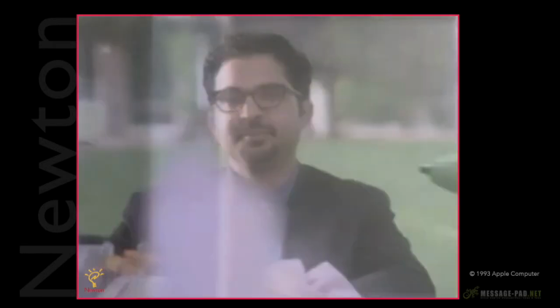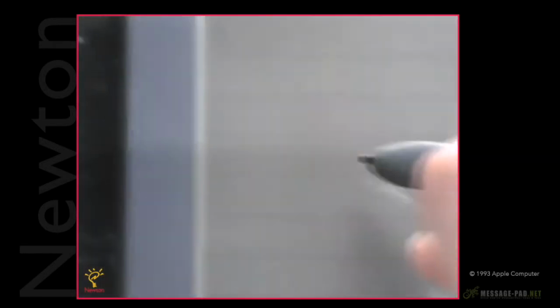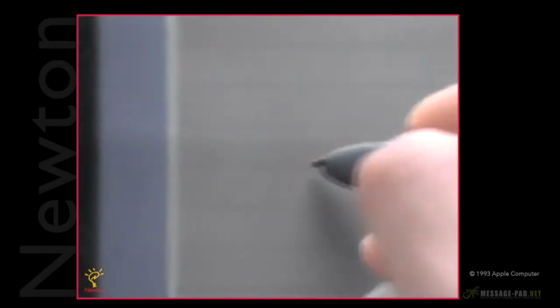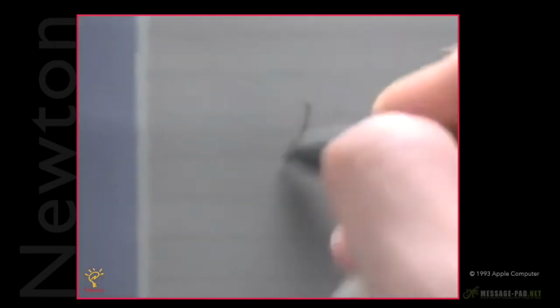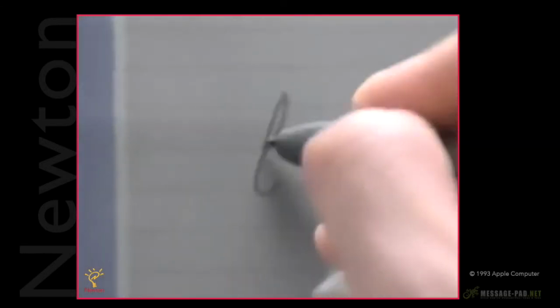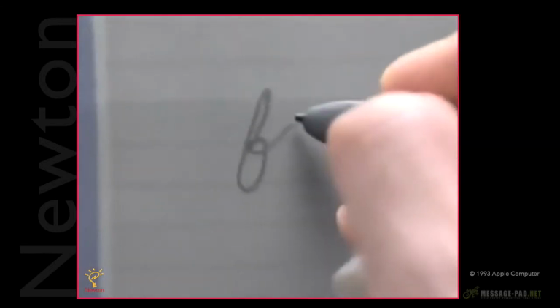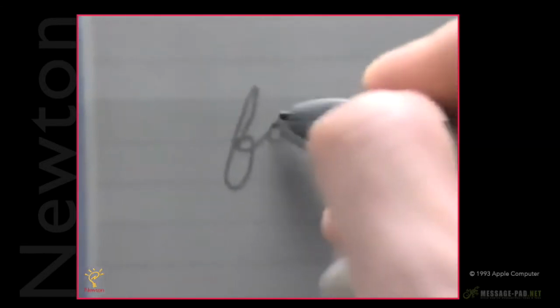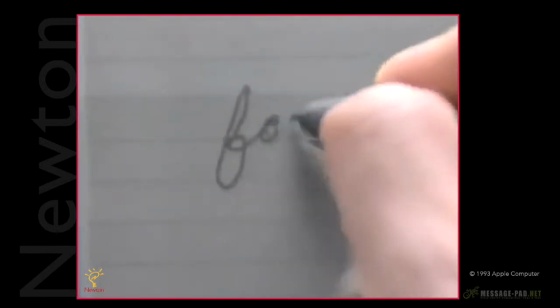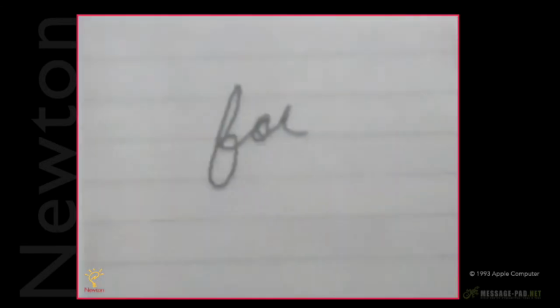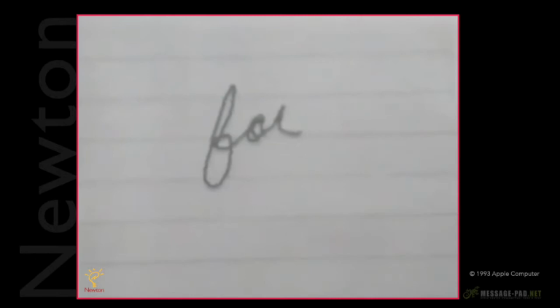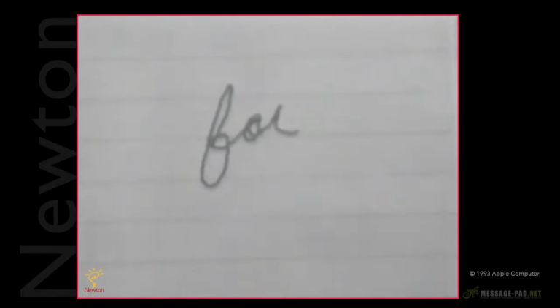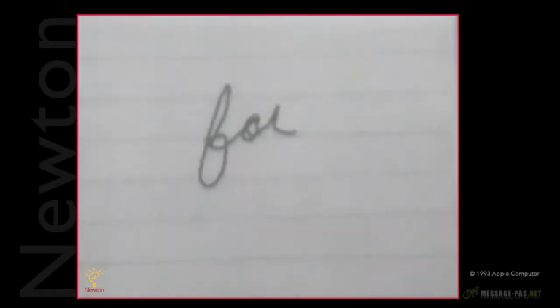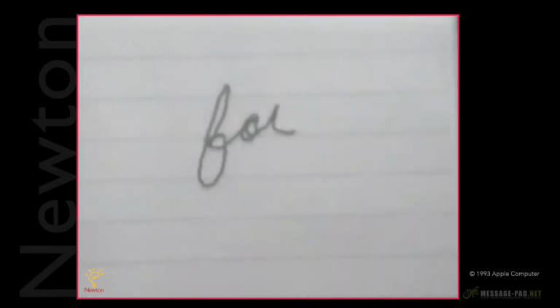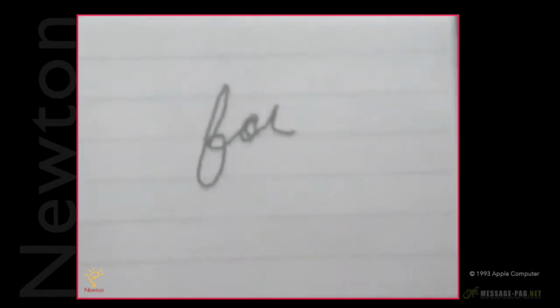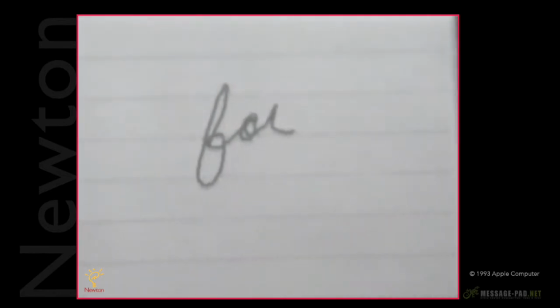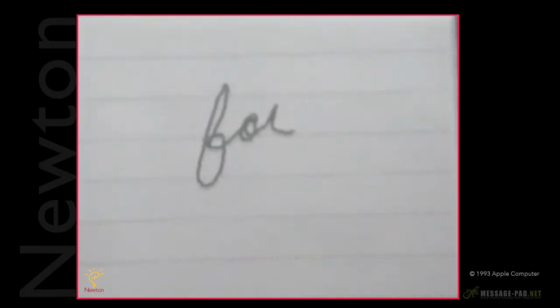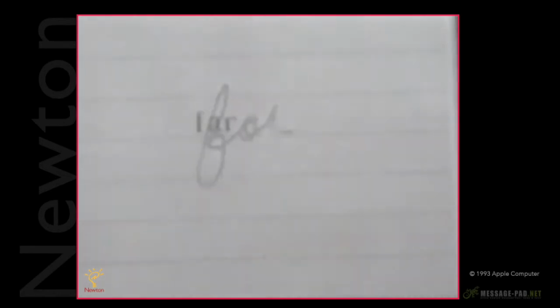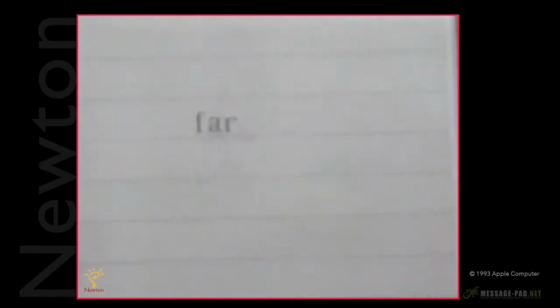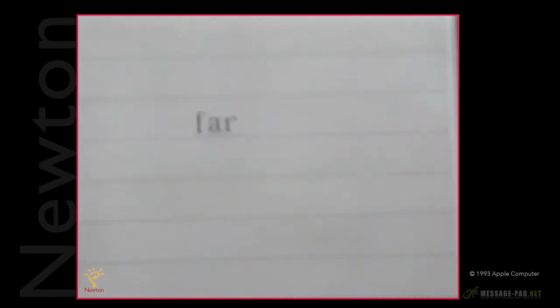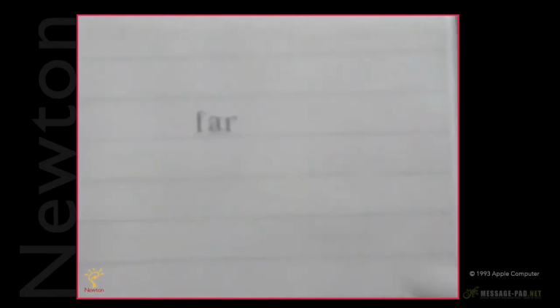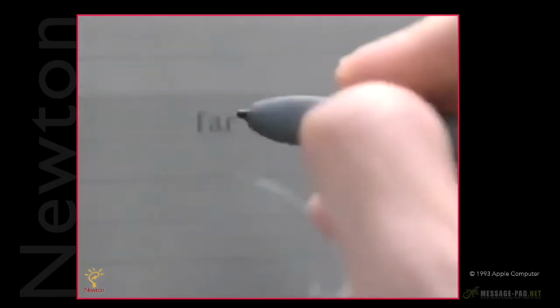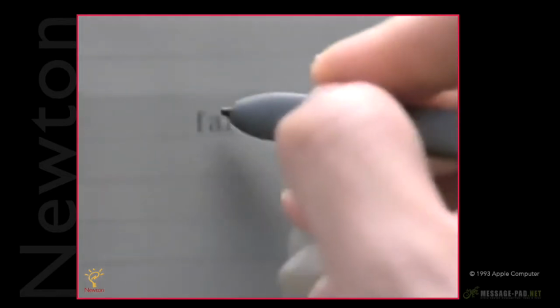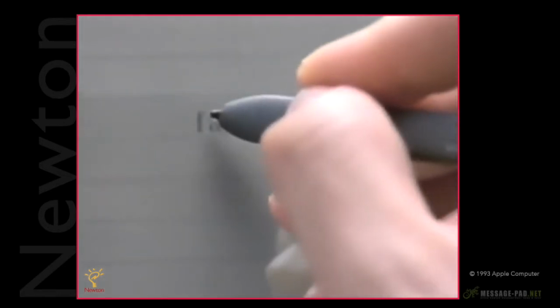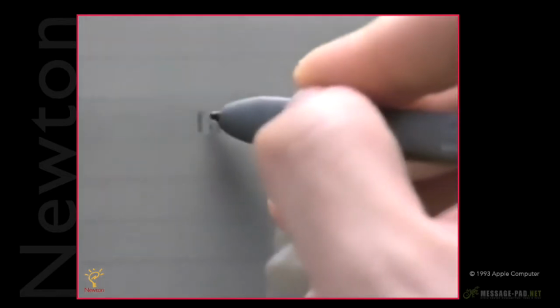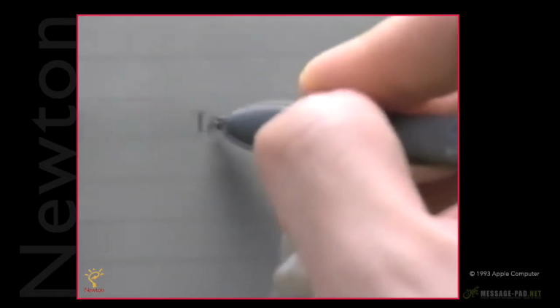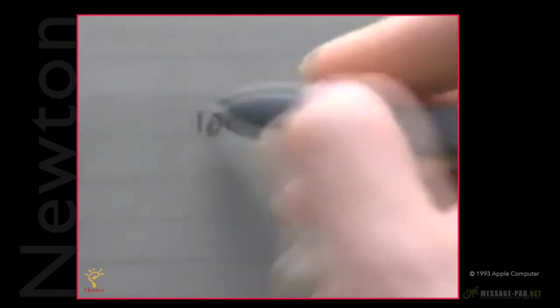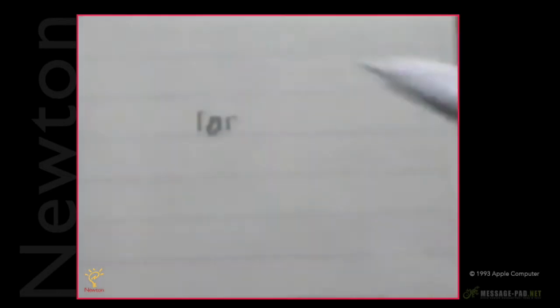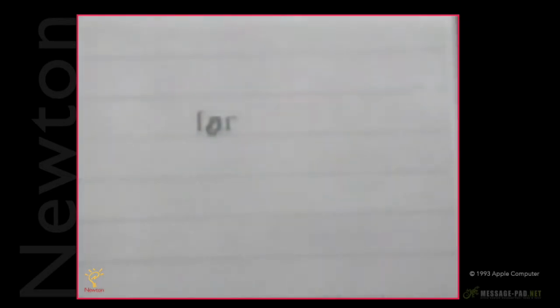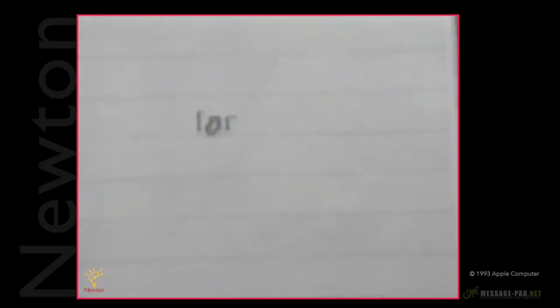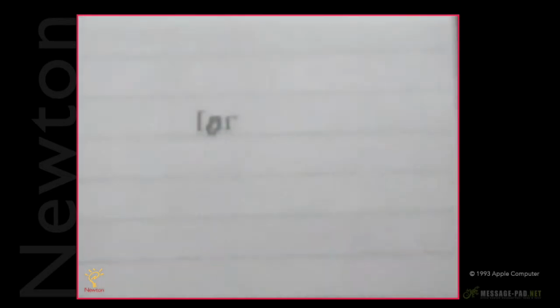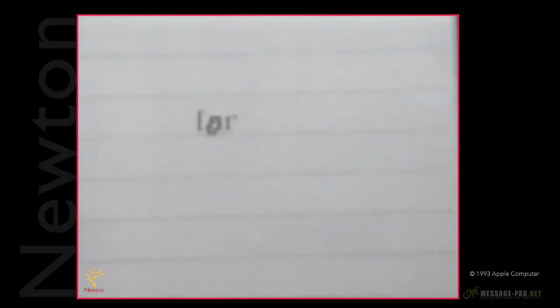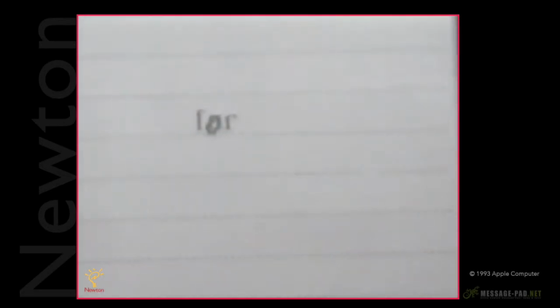Now if the word is only slightly misread — let's say one letter's off — no problem. Just write the correct letter on top of the one you want to change.